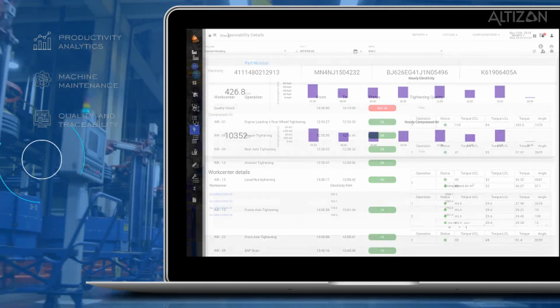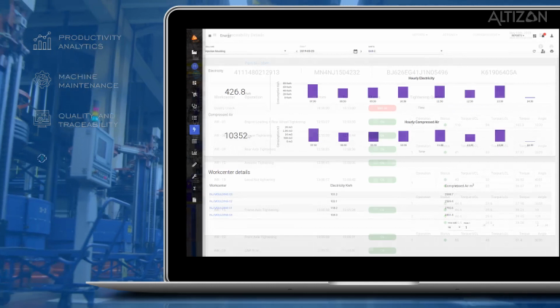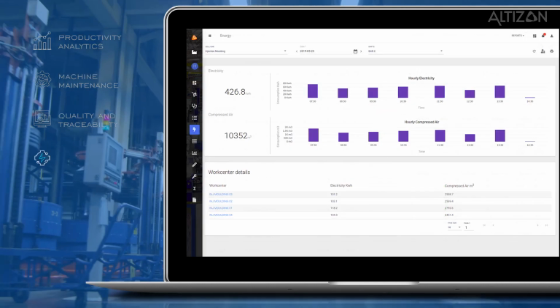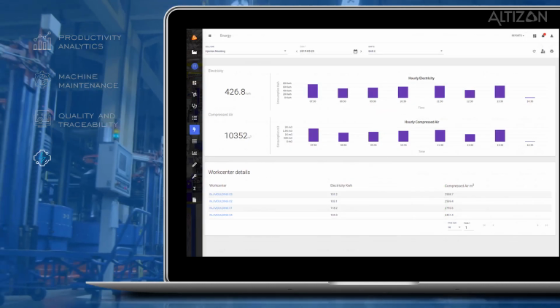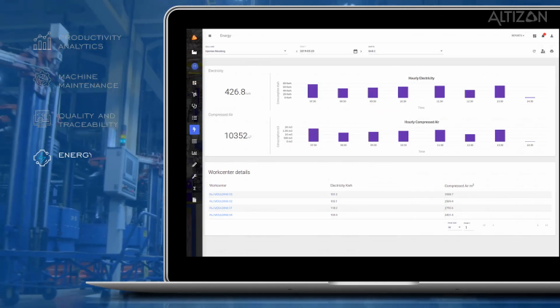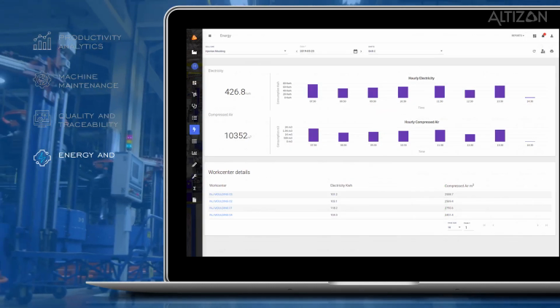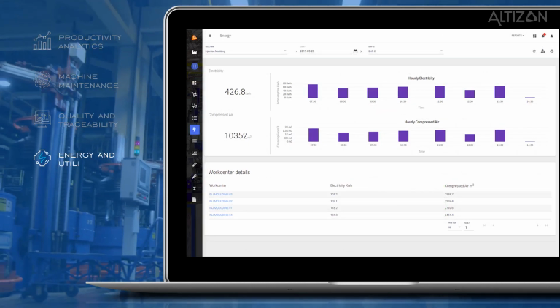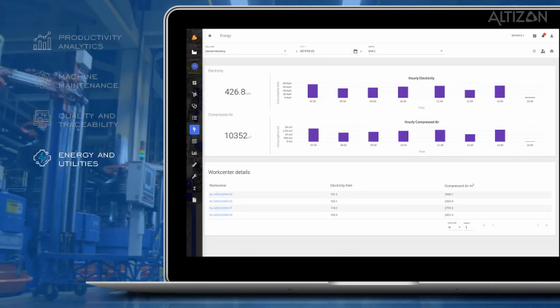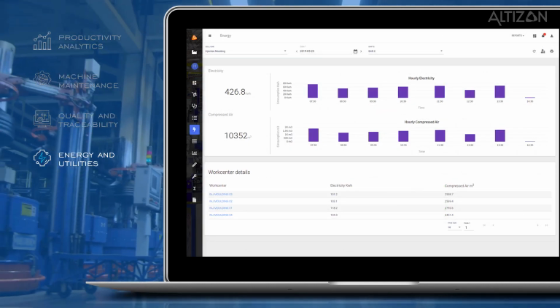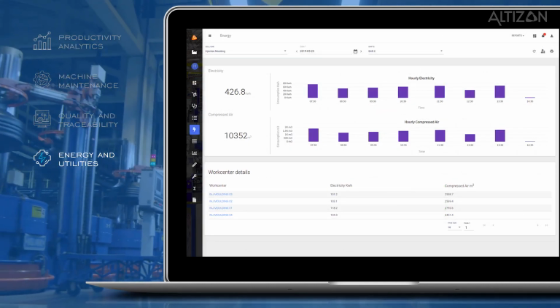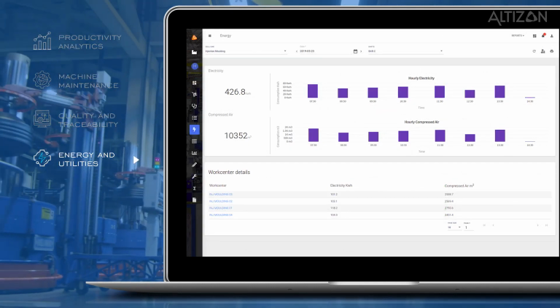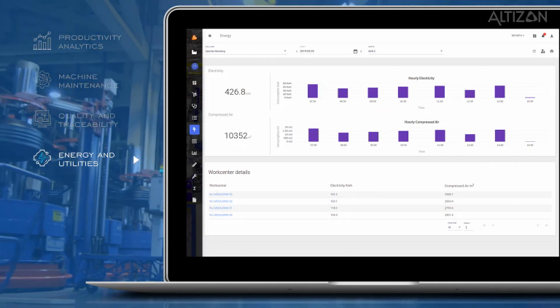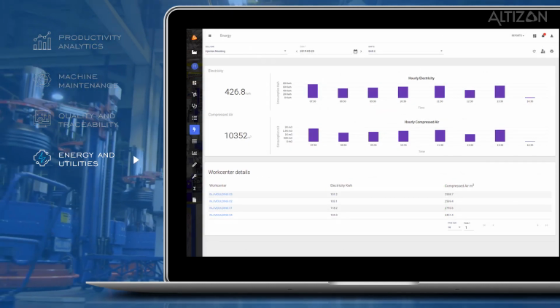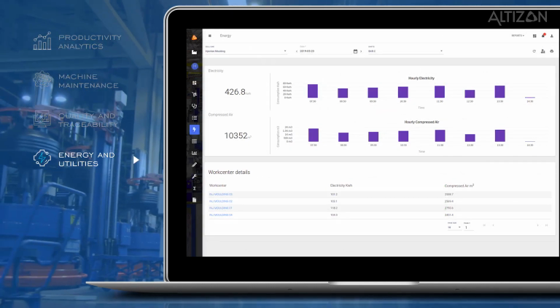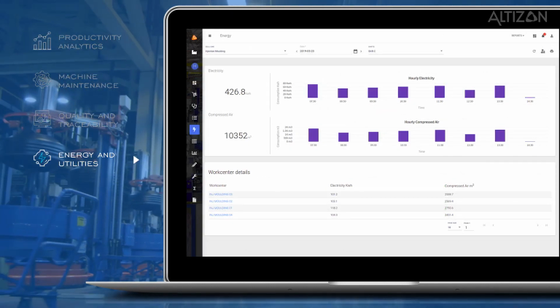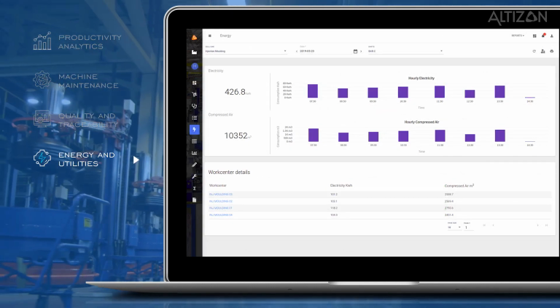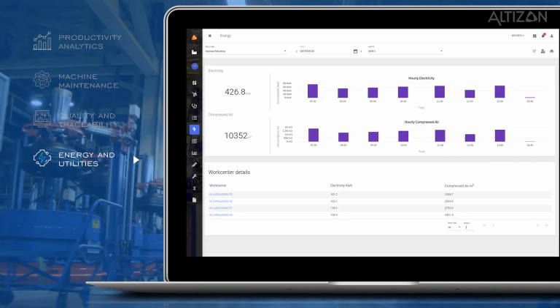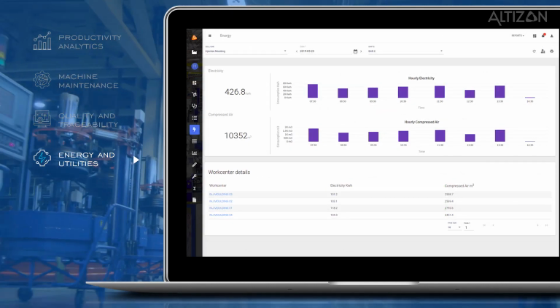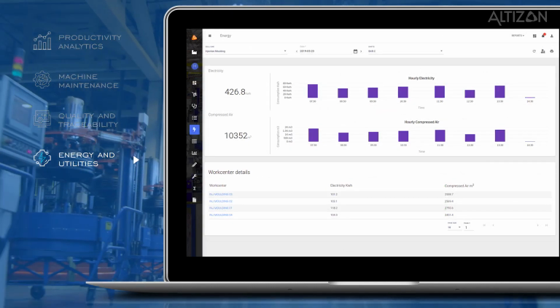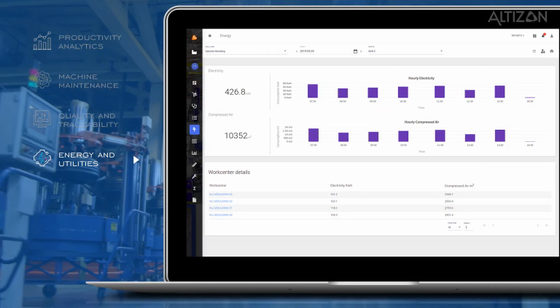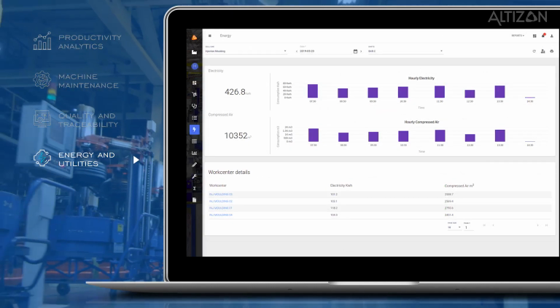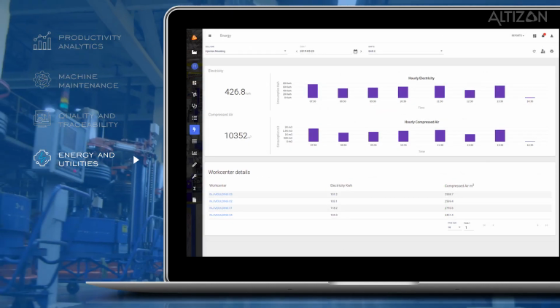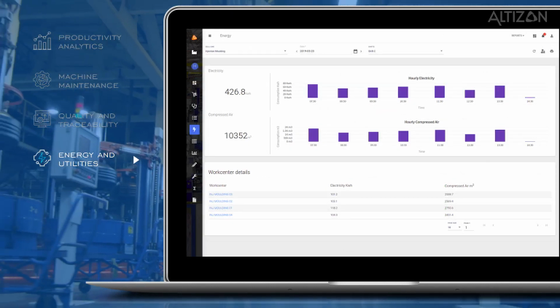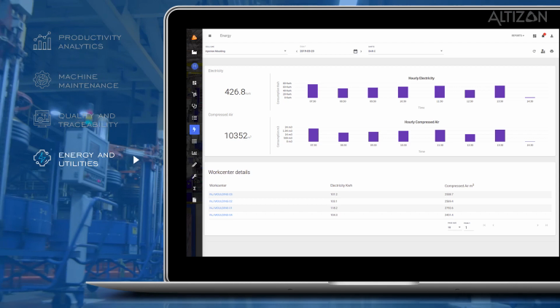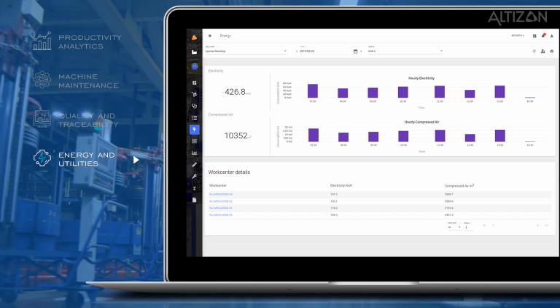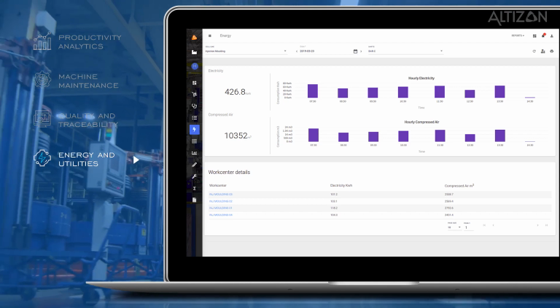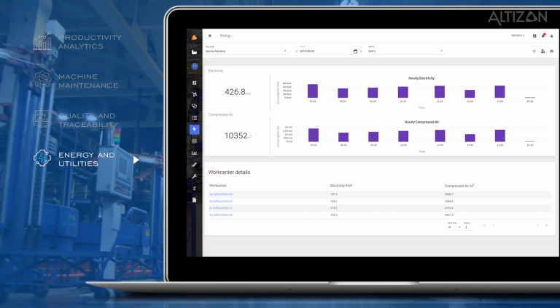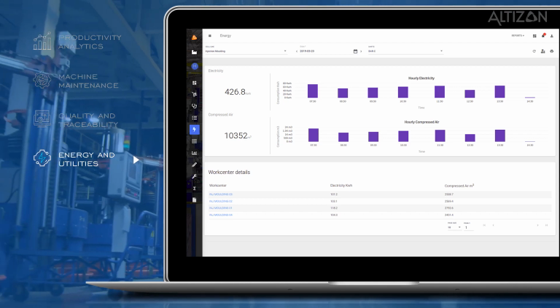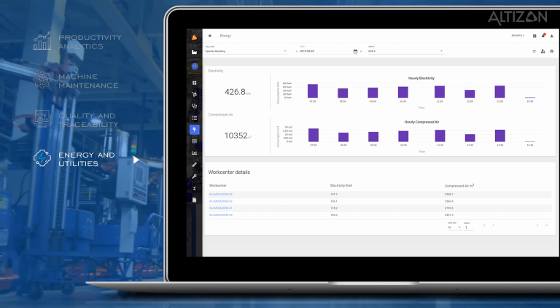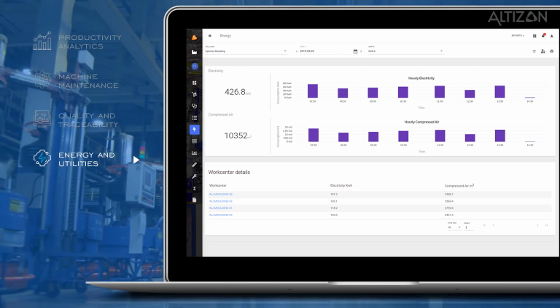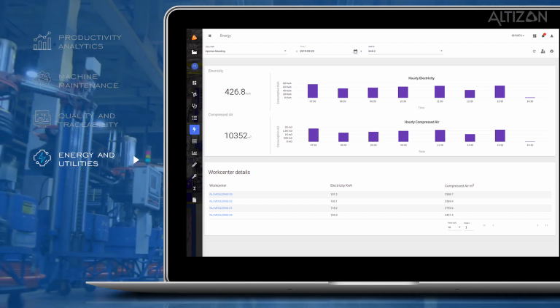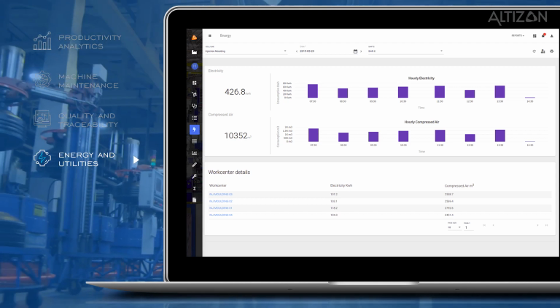Energy and utilities. Mint can help you in analyzing and optimizing the basic consumption of critical energy and utilities used within the process.